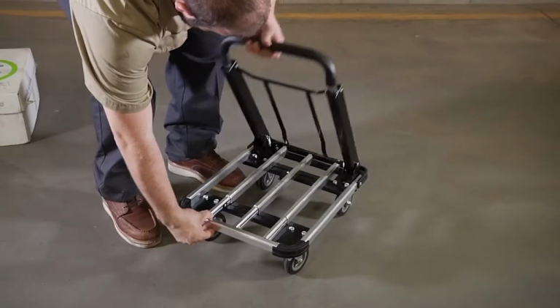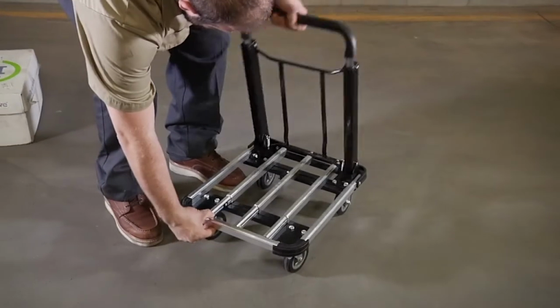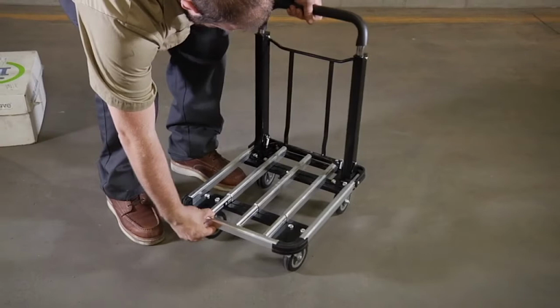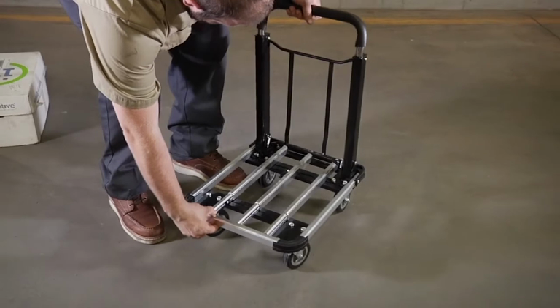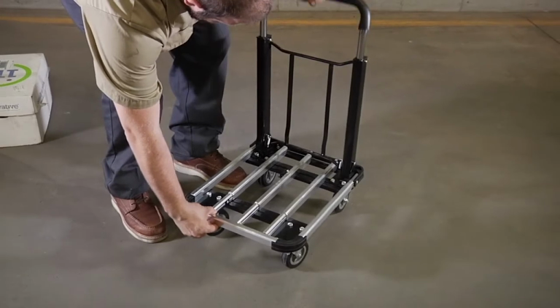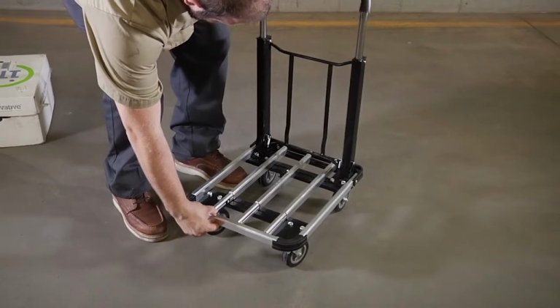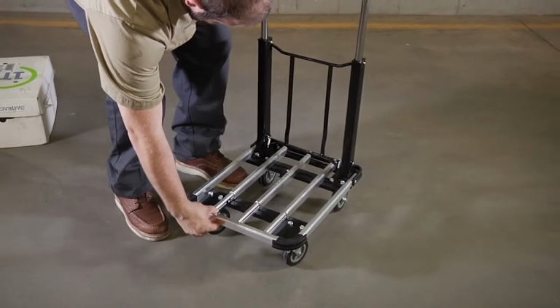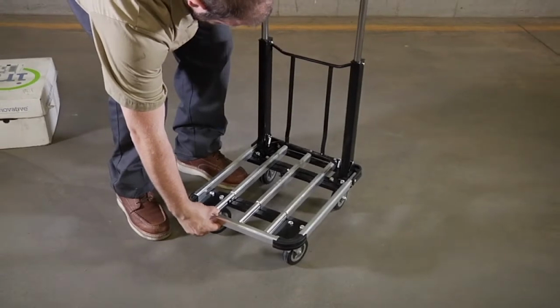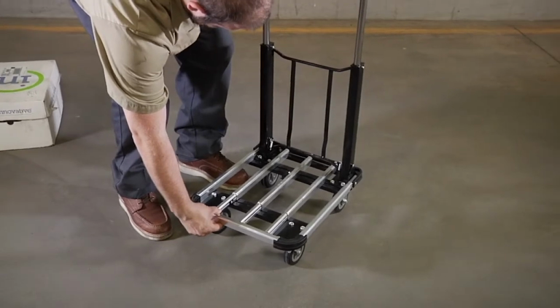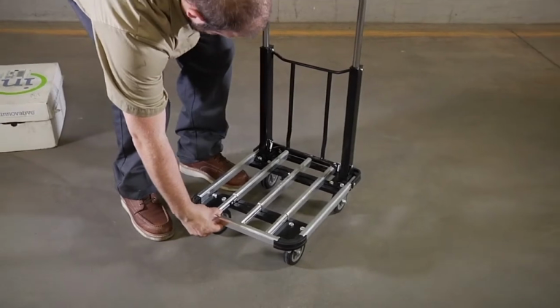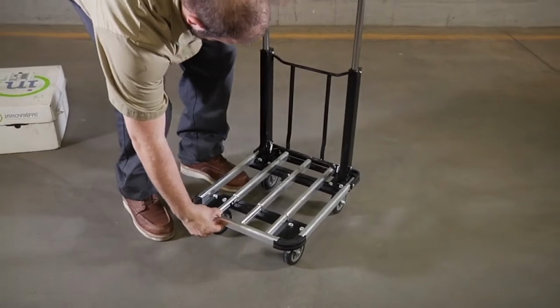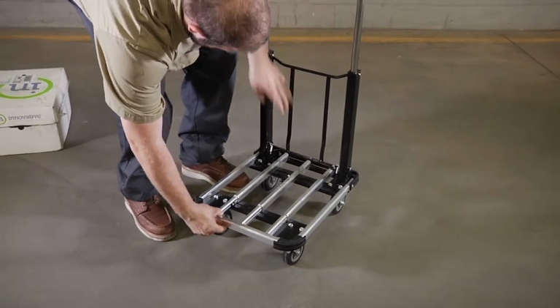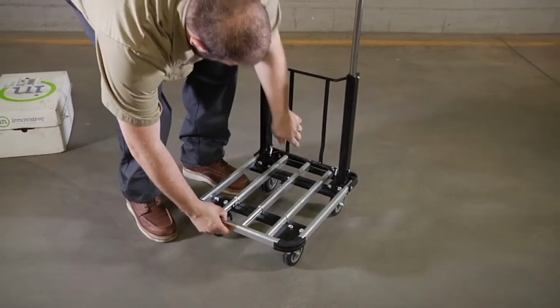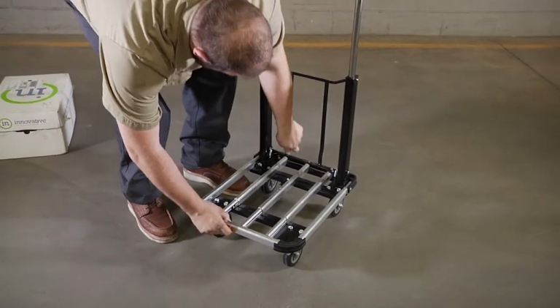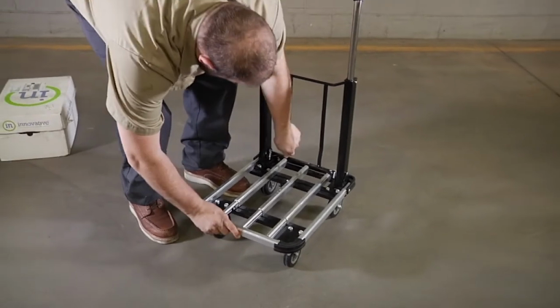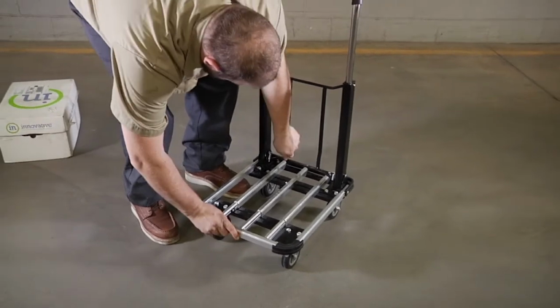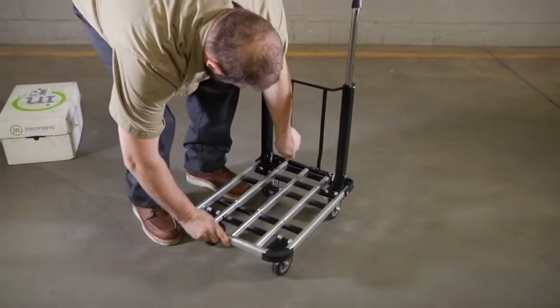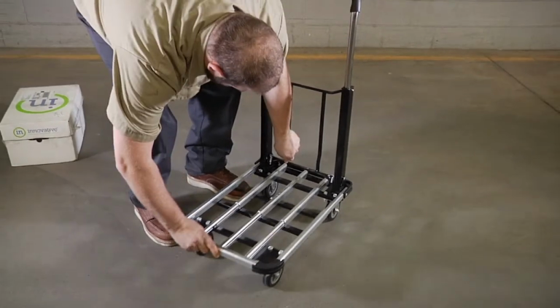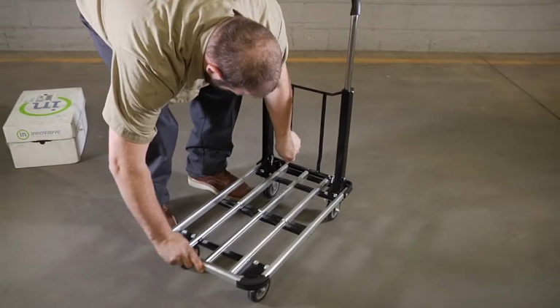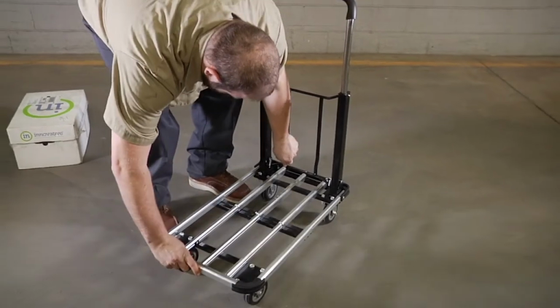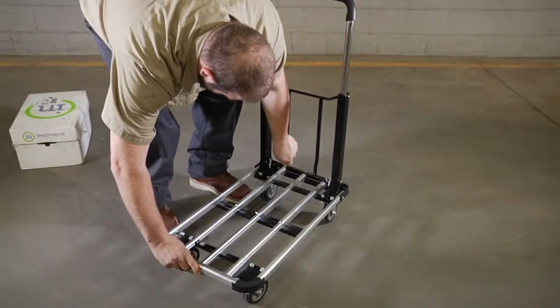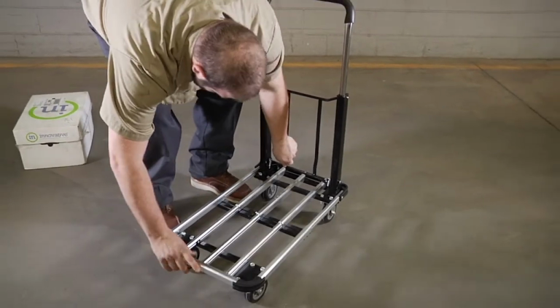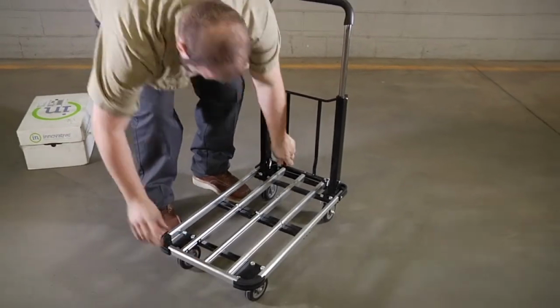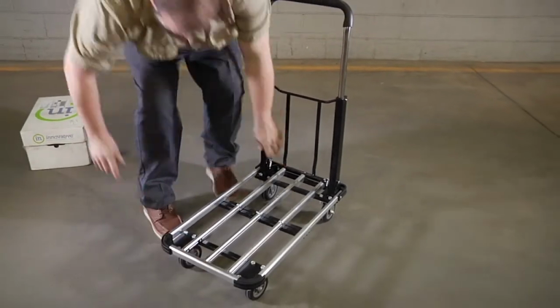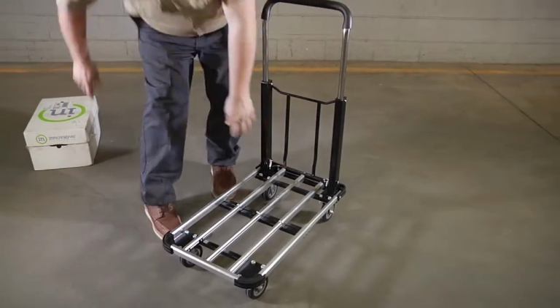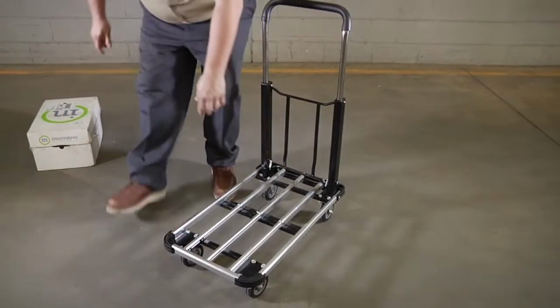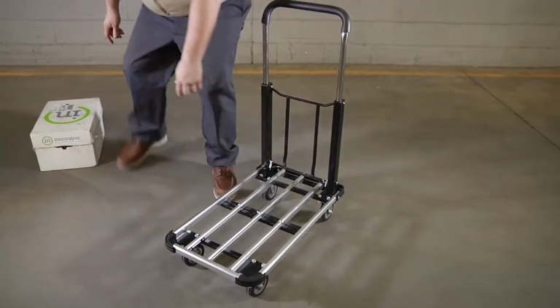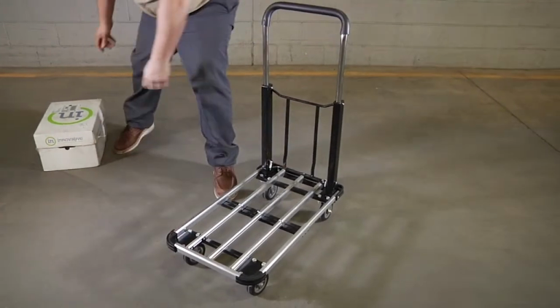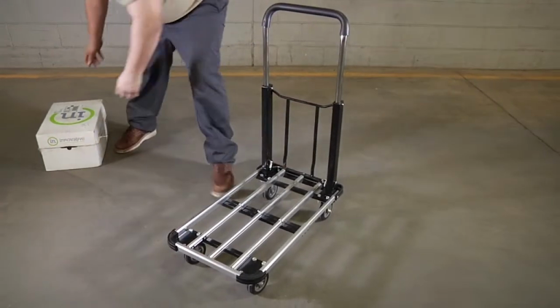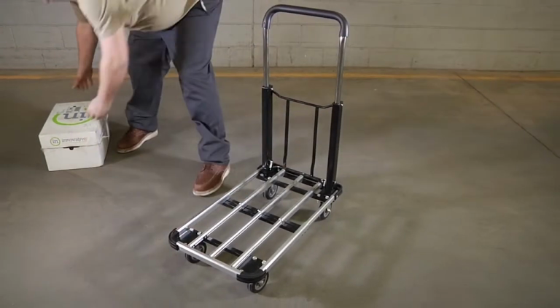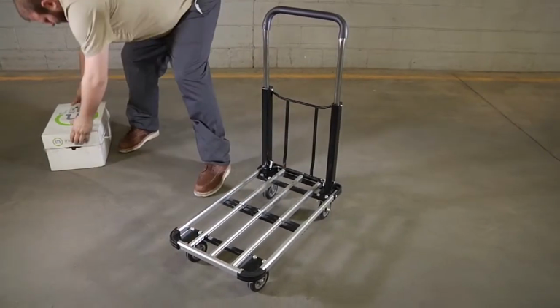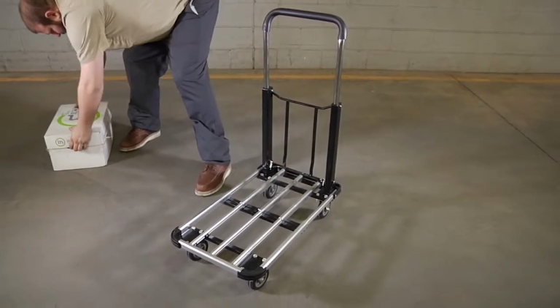Move cargo big and small with this folding platform truck from Roughneck.